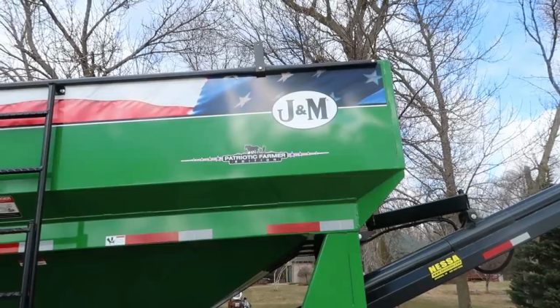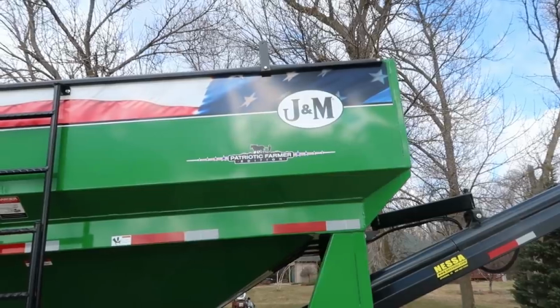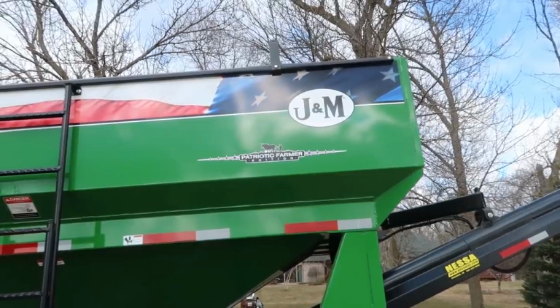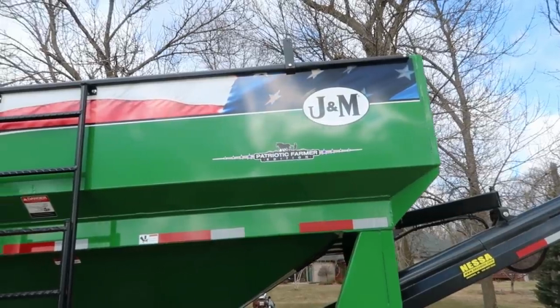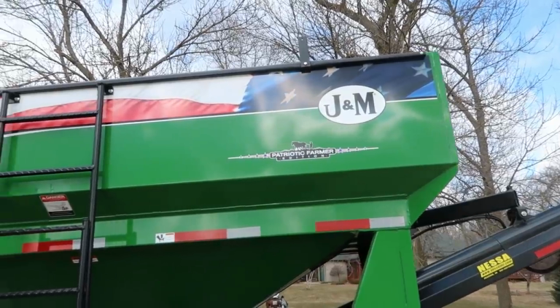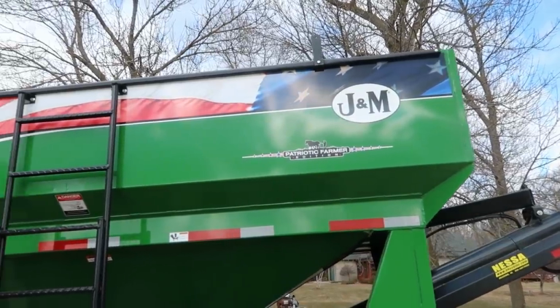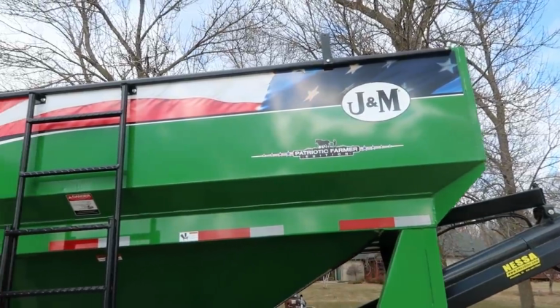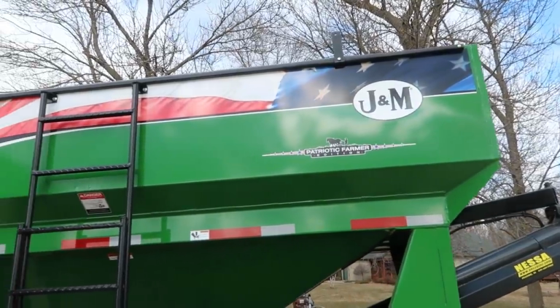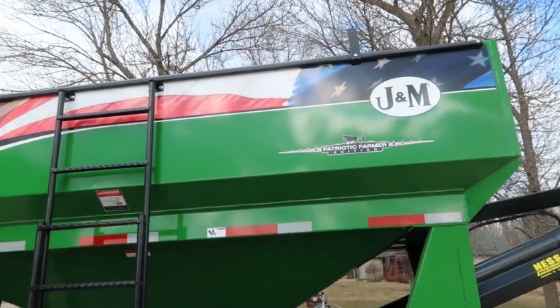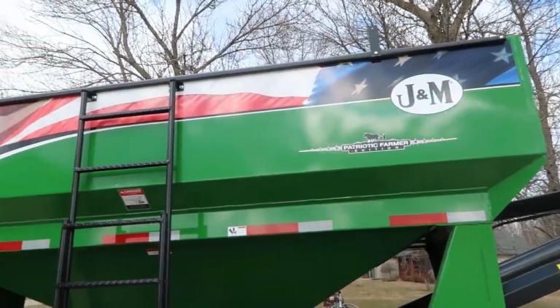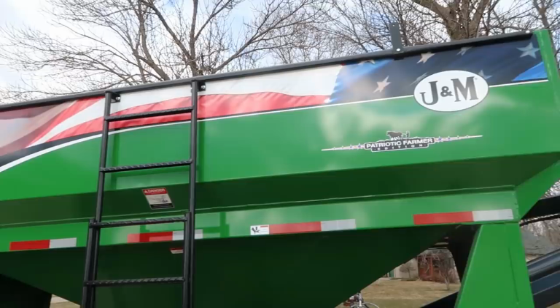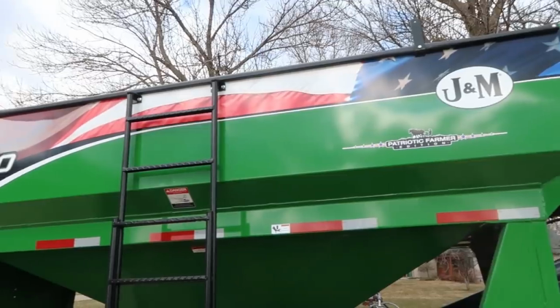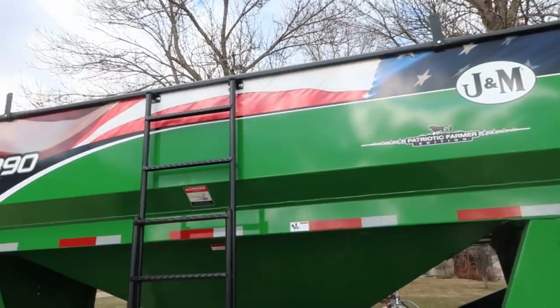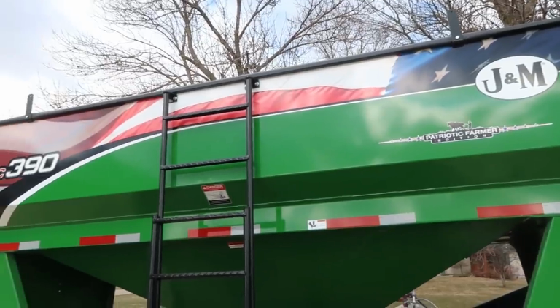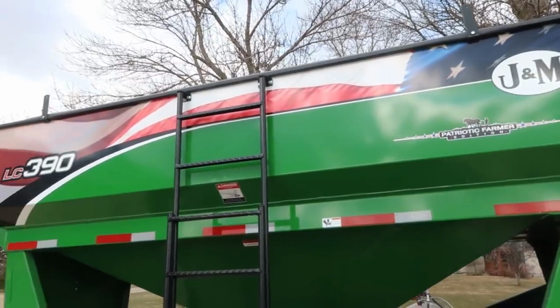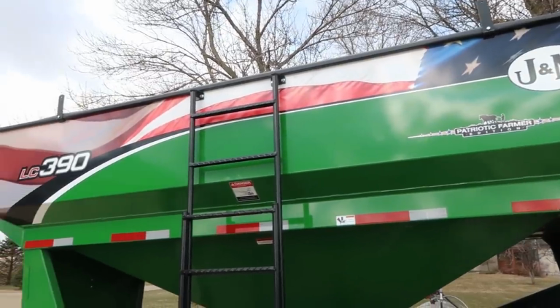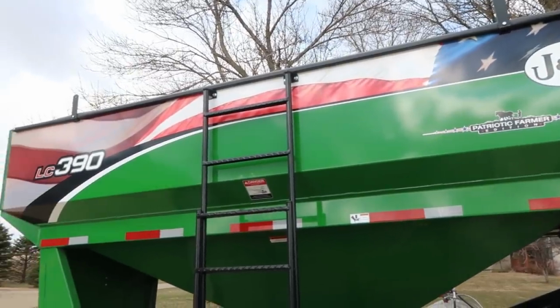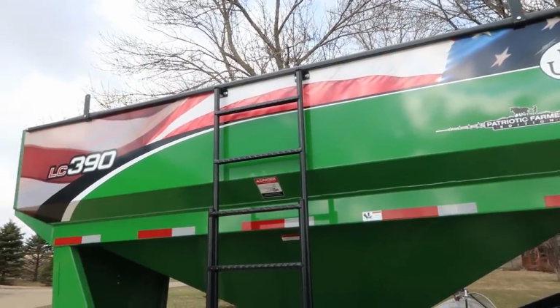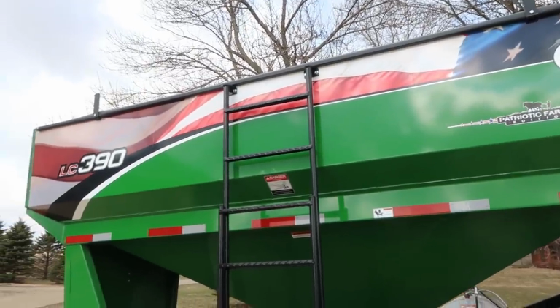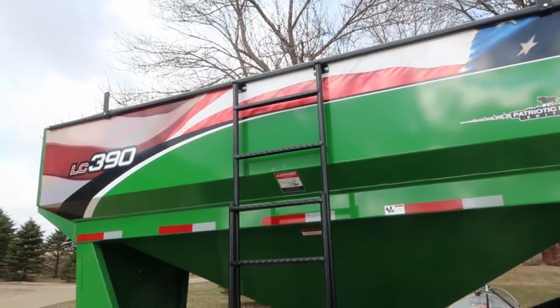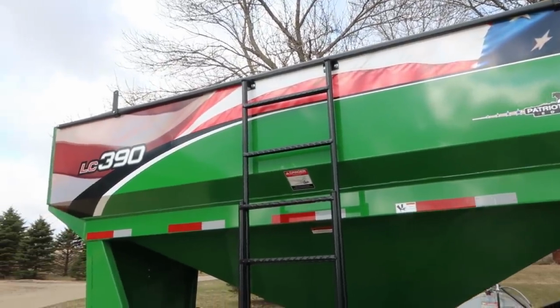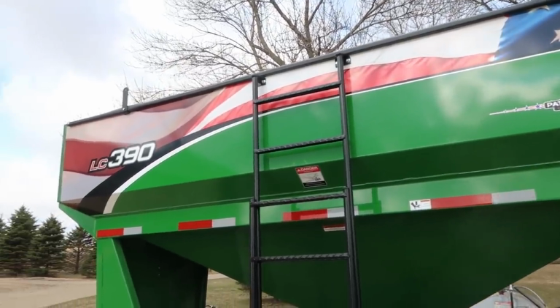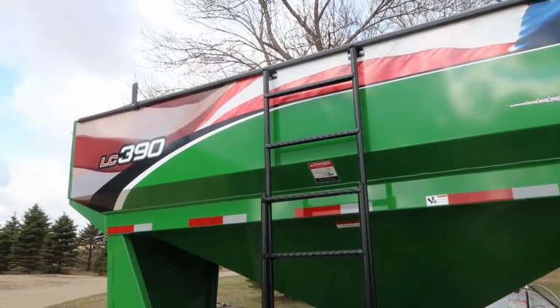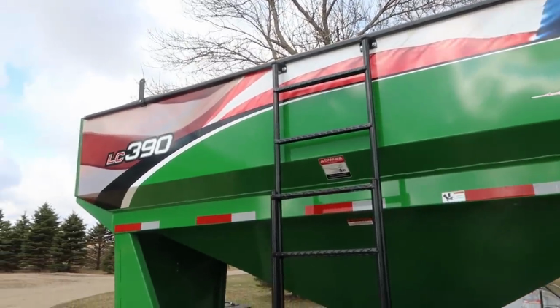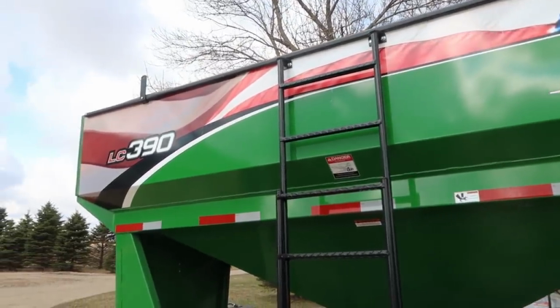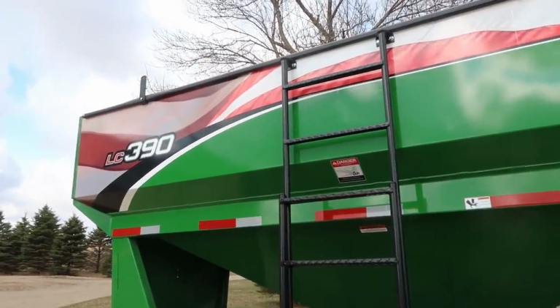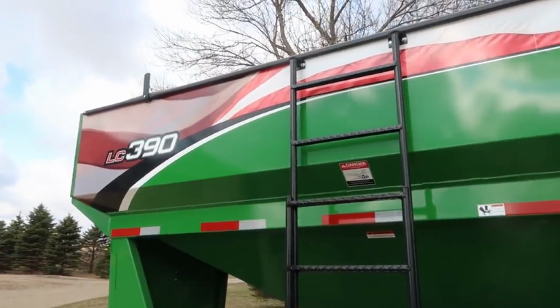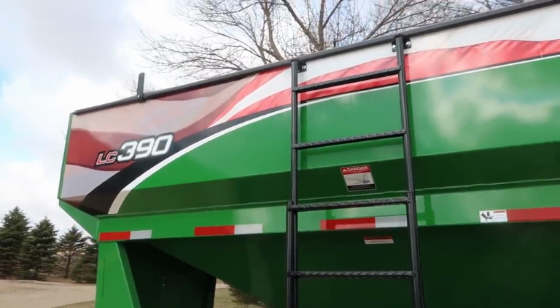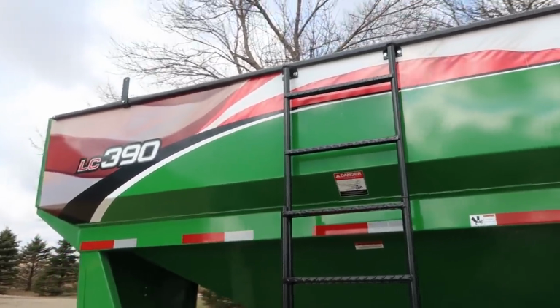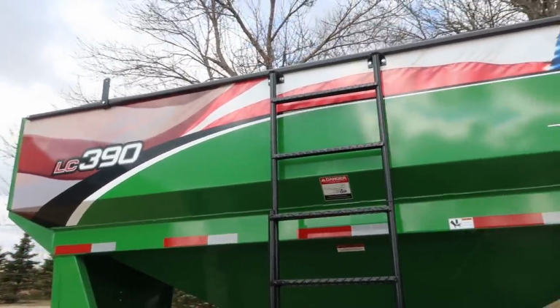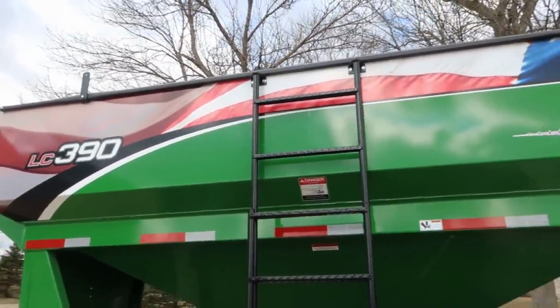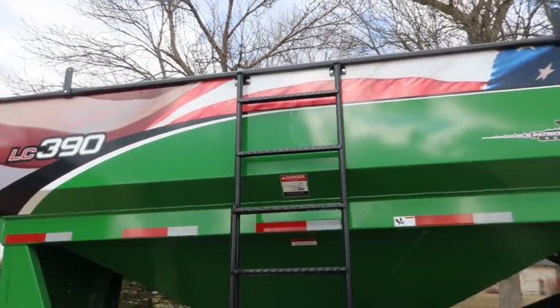And of course it's in the patriotic farmer edition, just the same as our 1432 grain cart that we ran last fall.